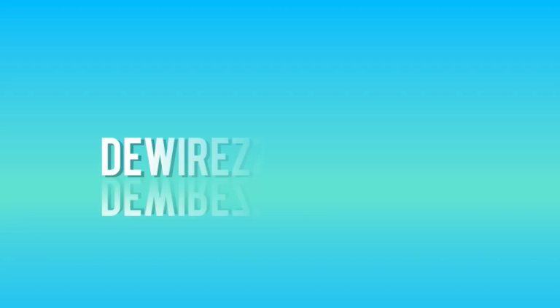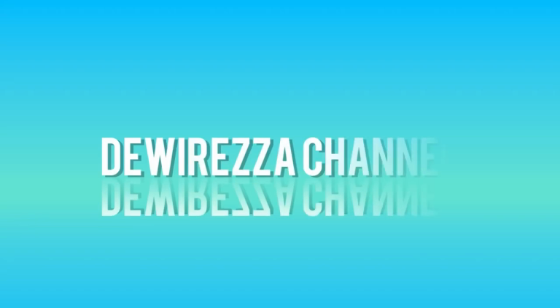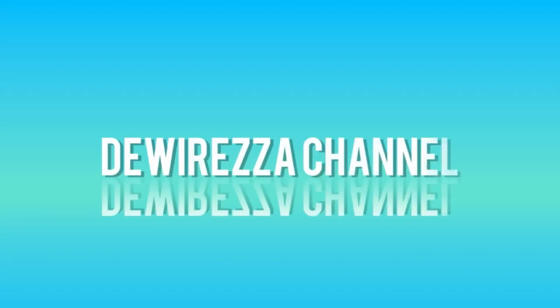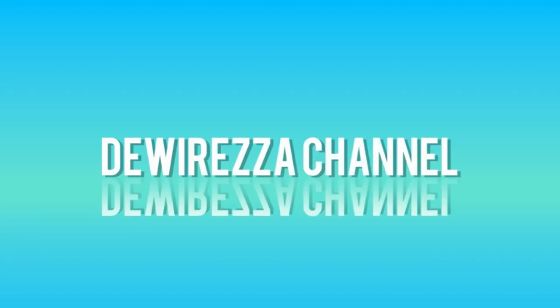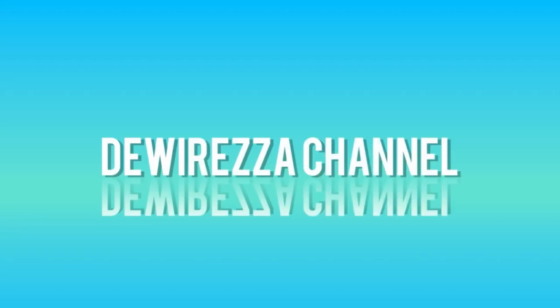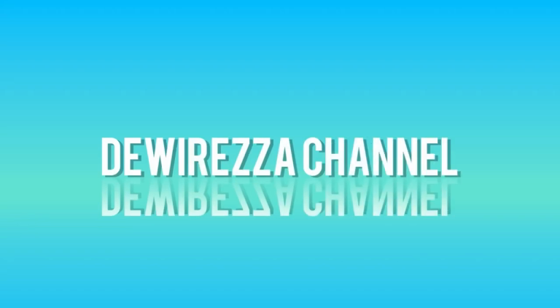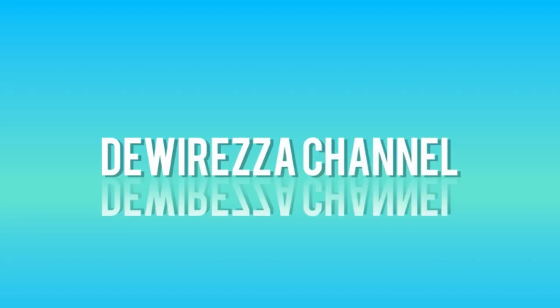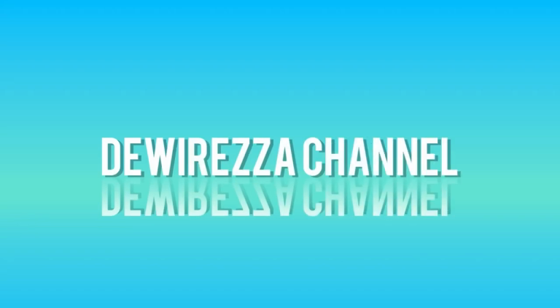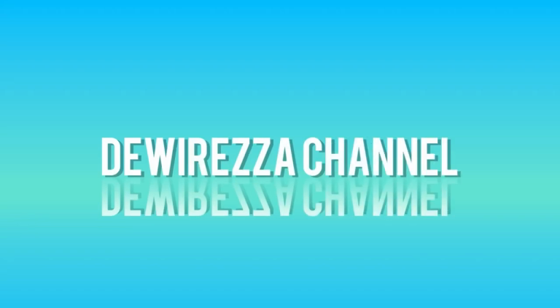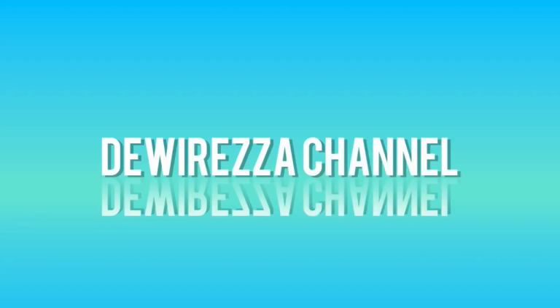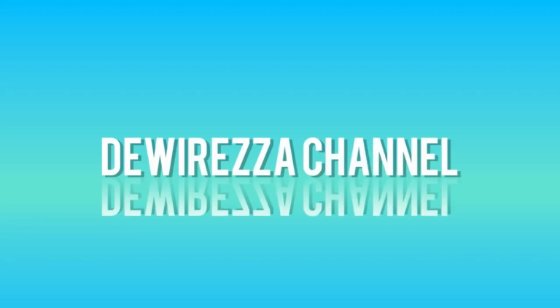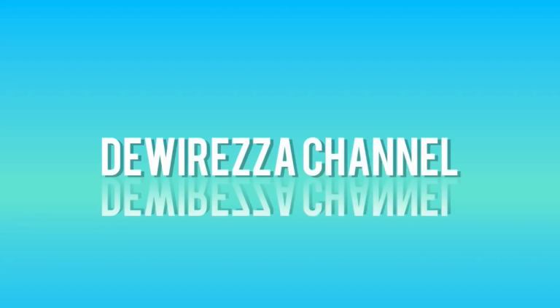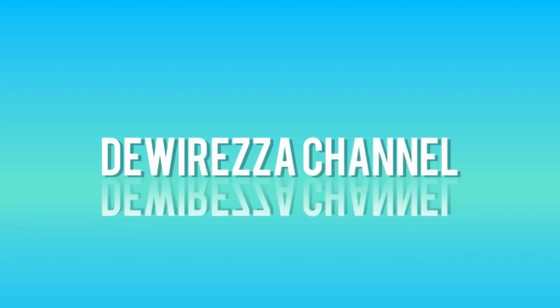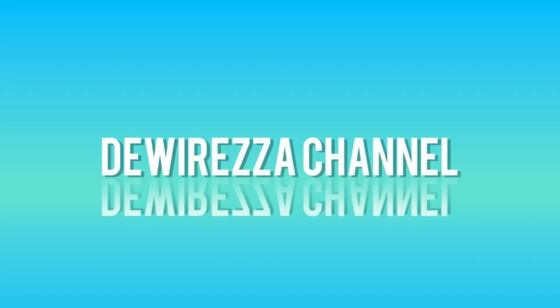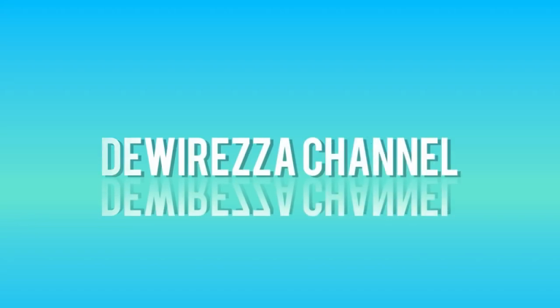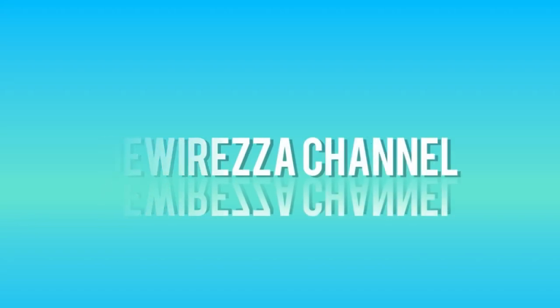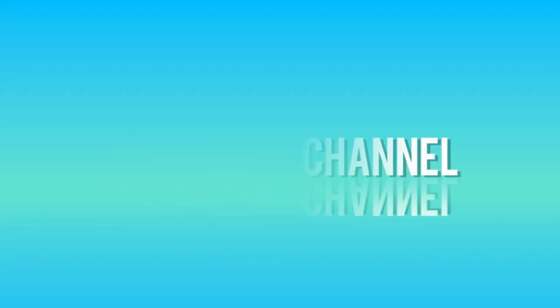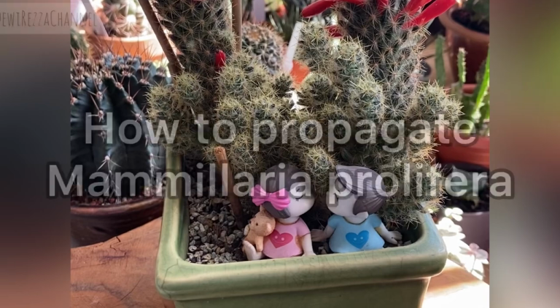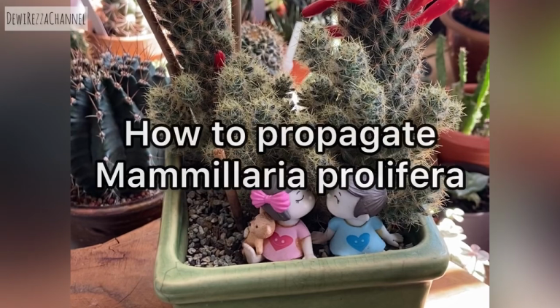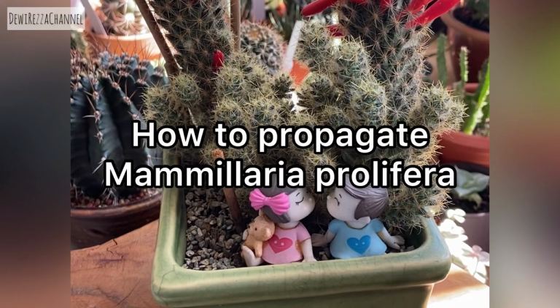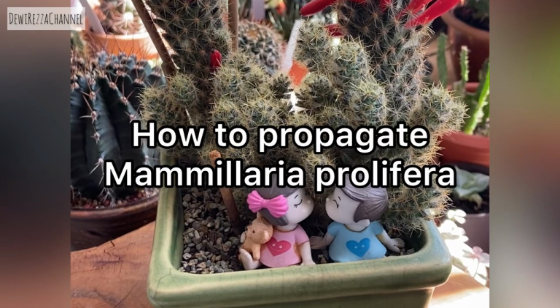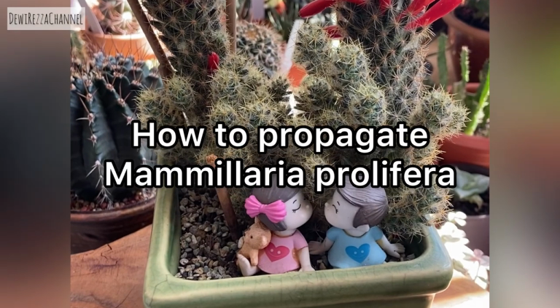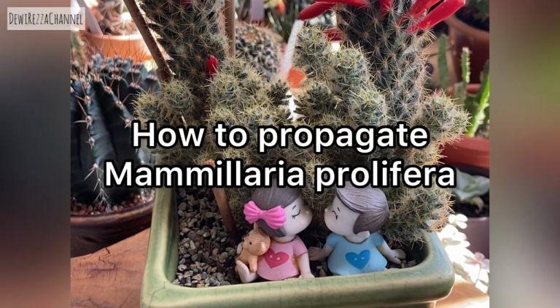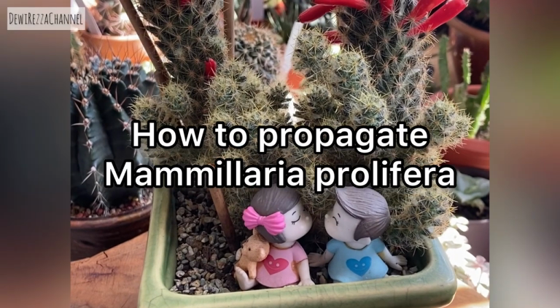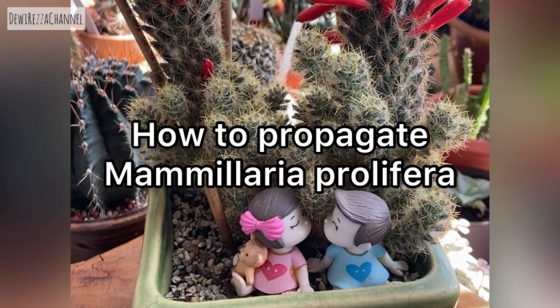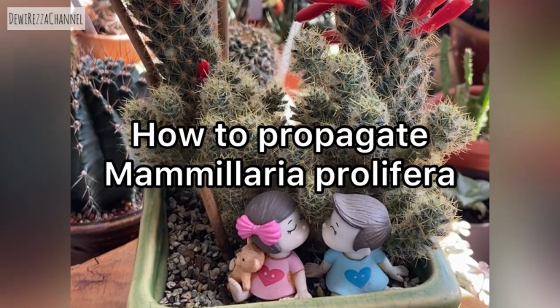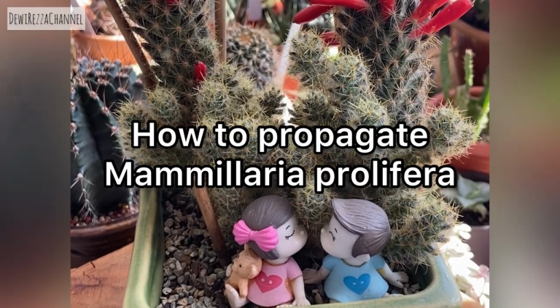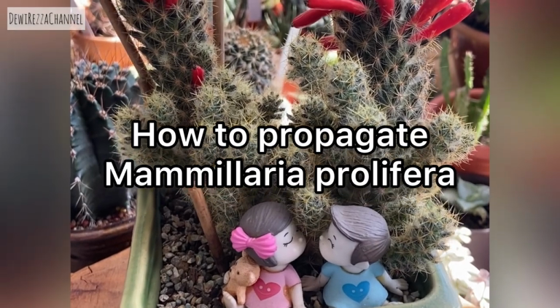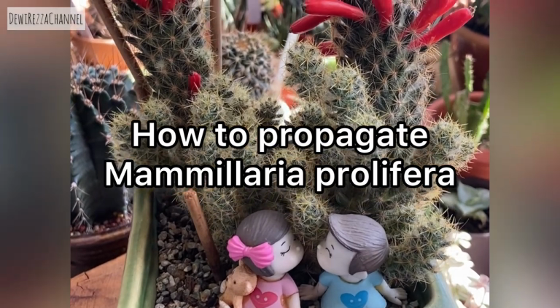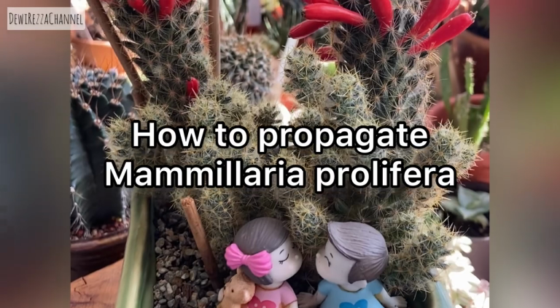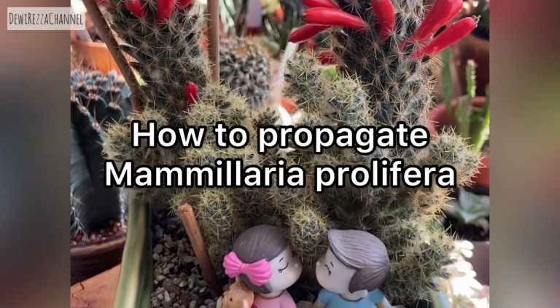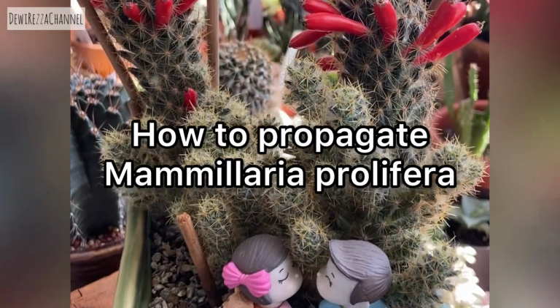Hello everyone, this time I'm going to share with you how to propagate Mammillaria prolifera.